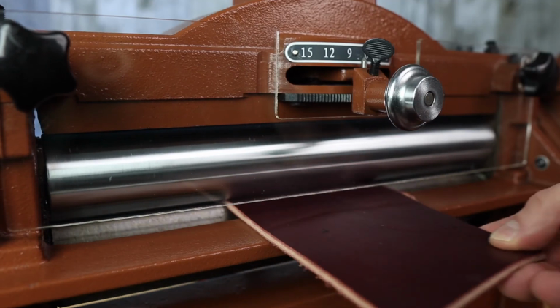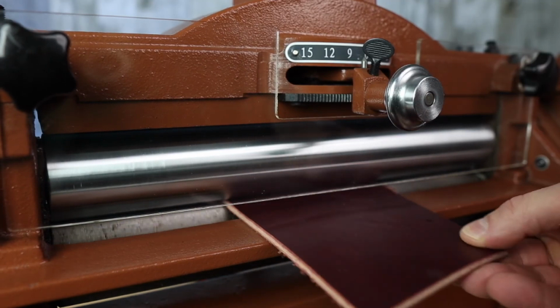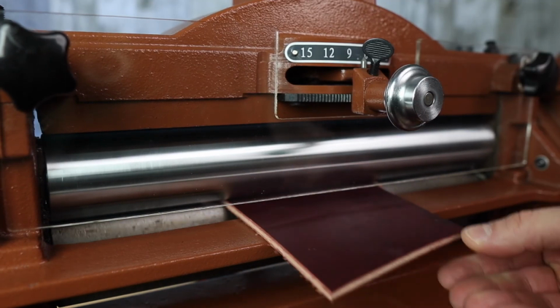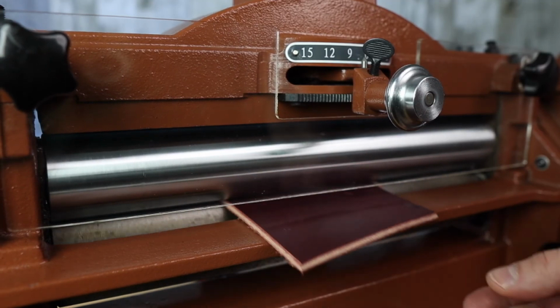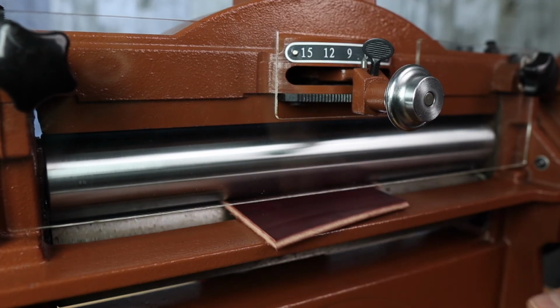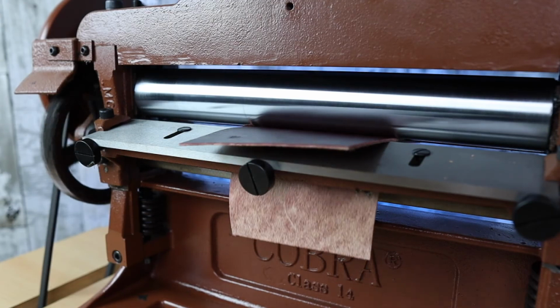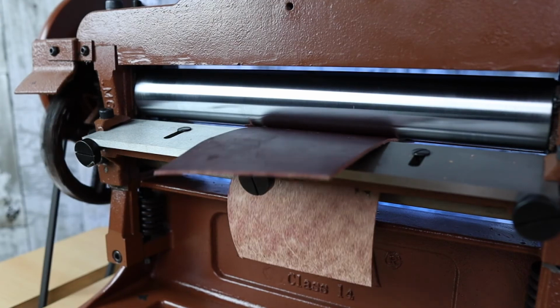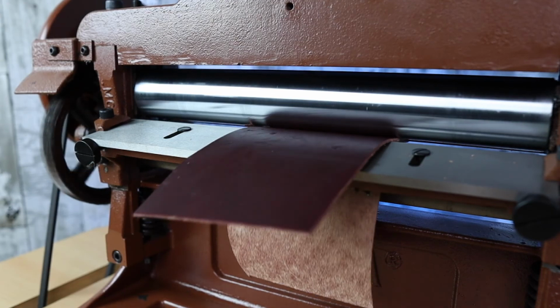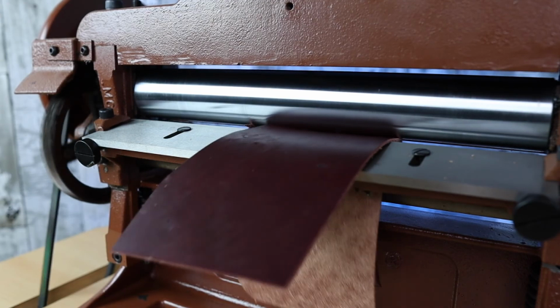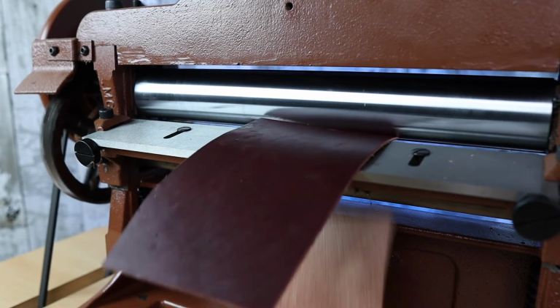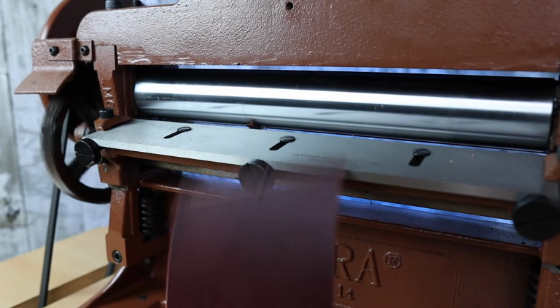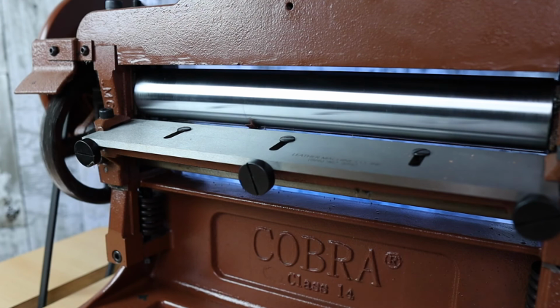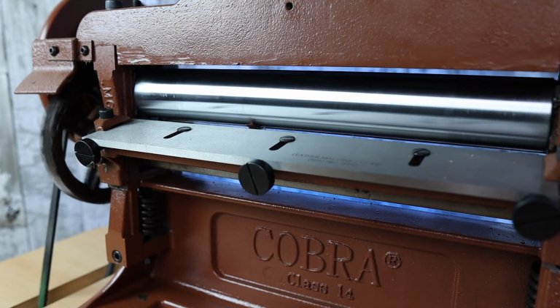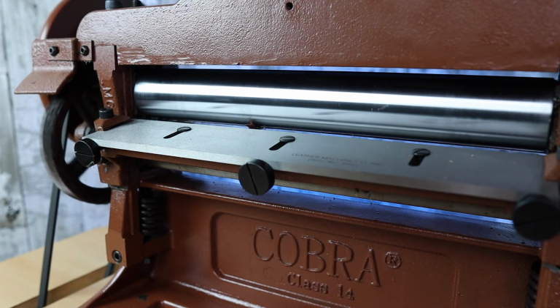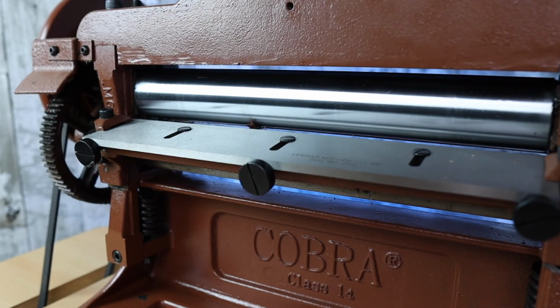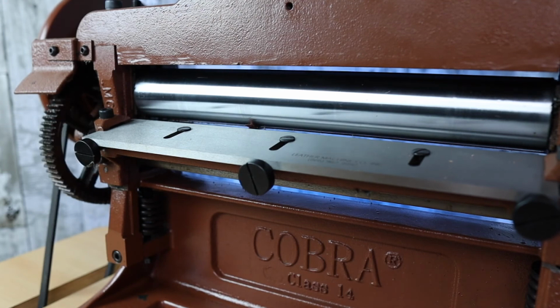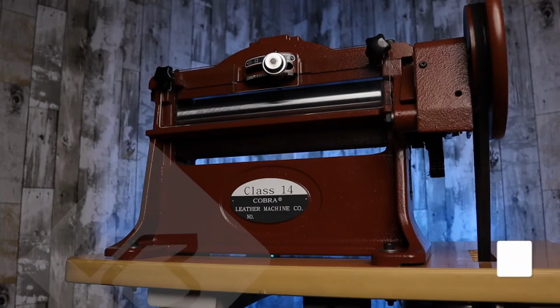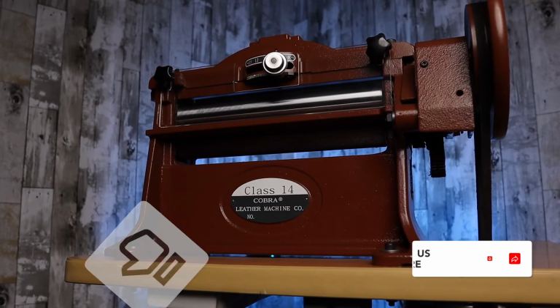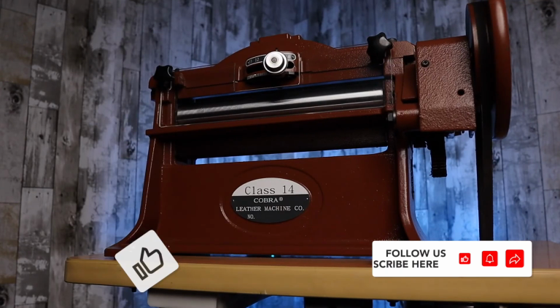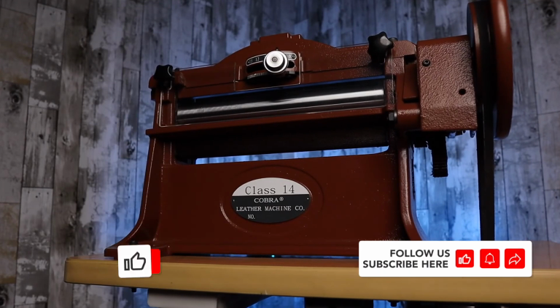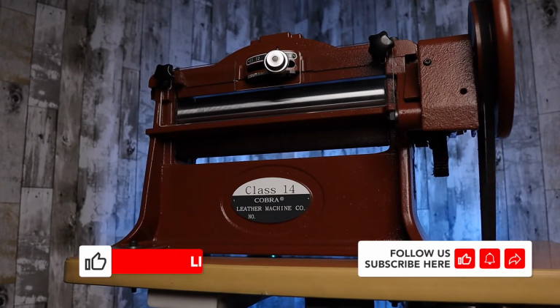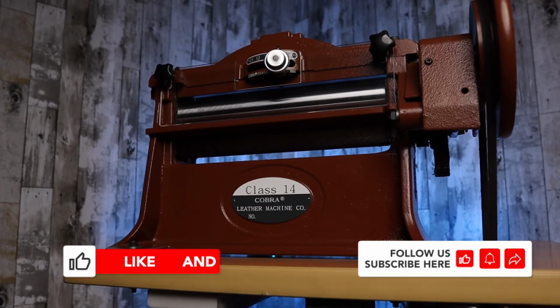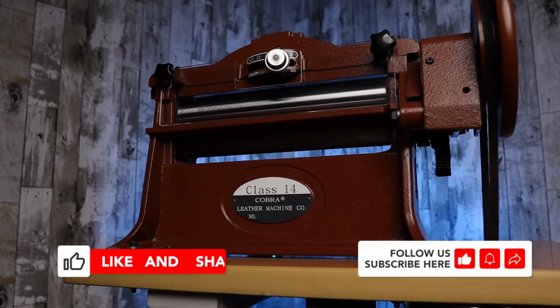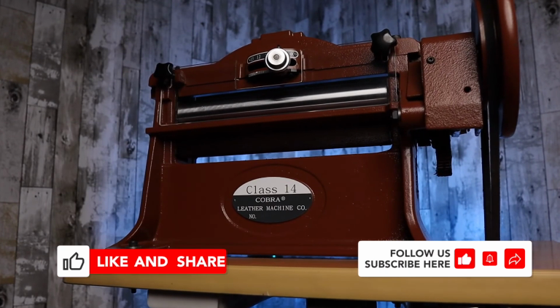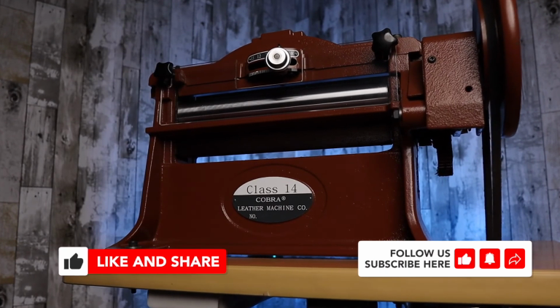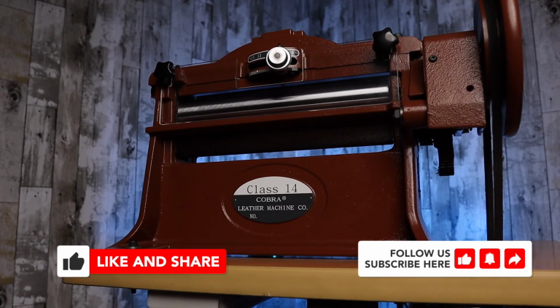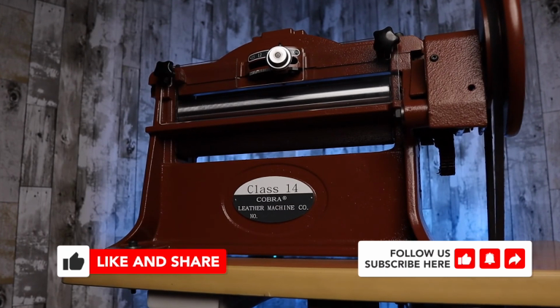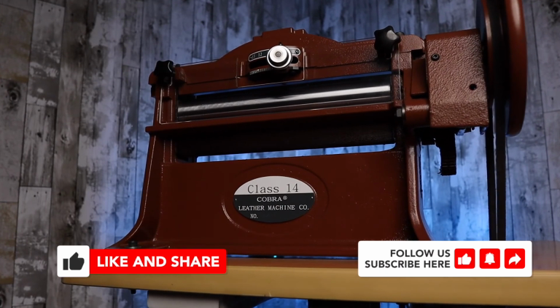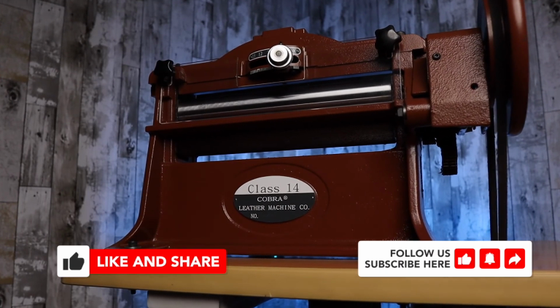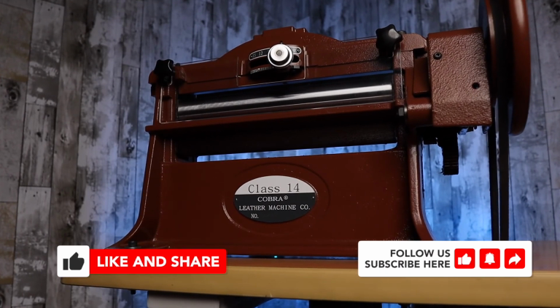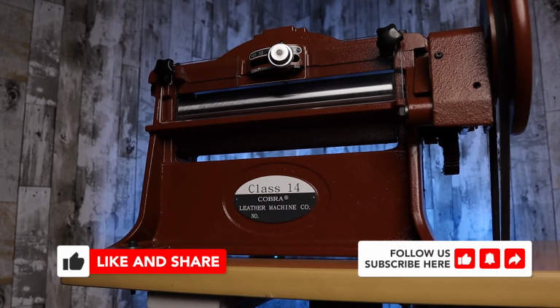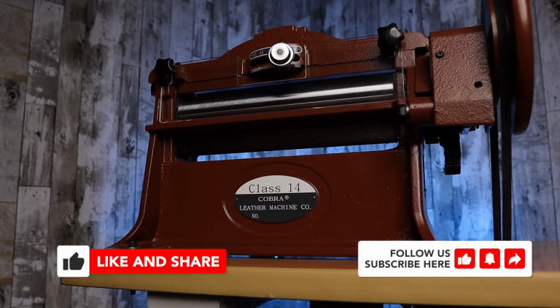With that said, I hope you enjoyed this week's episode on the introduction to the Class 14 splitter. If you enjoyed this content, please like and subscribe, and I'll see you on next week's episode.